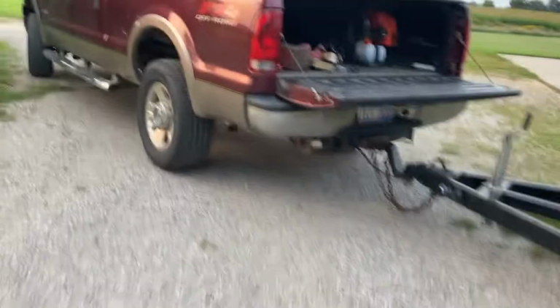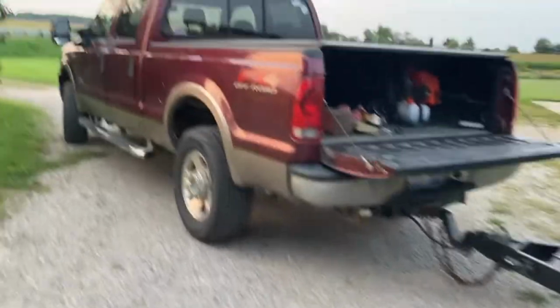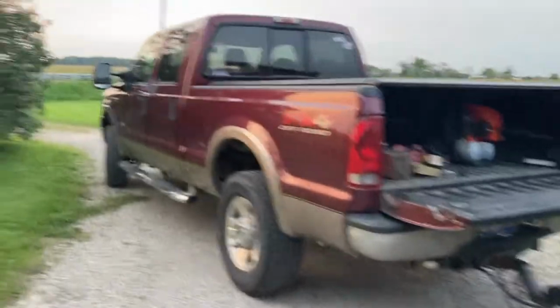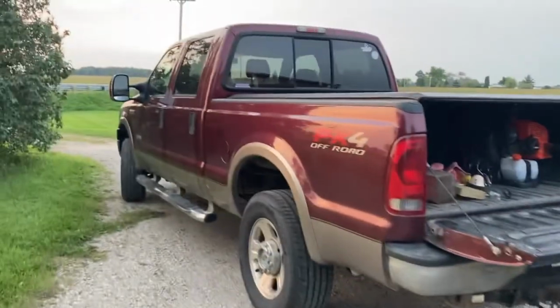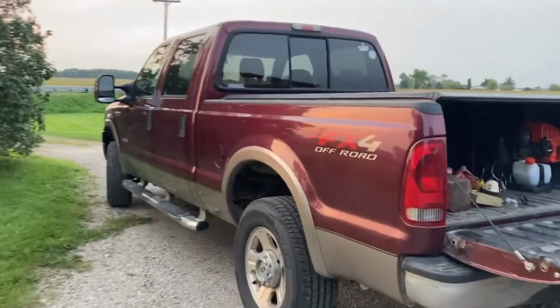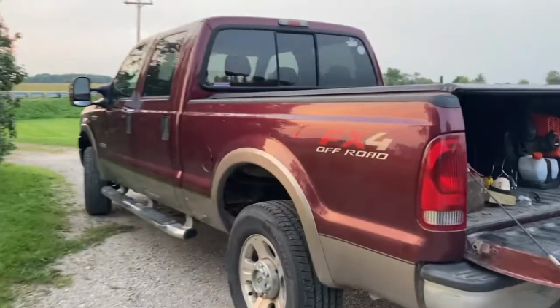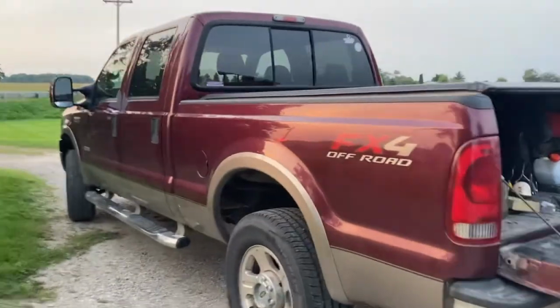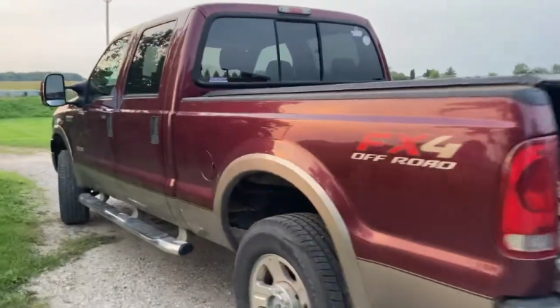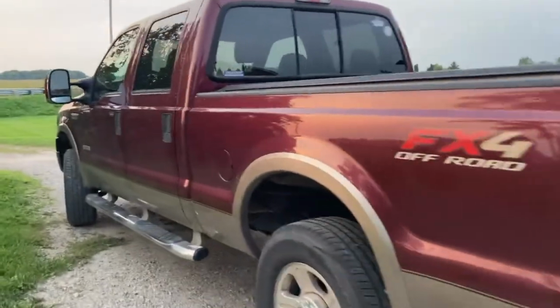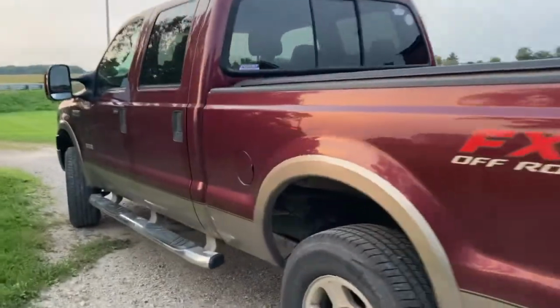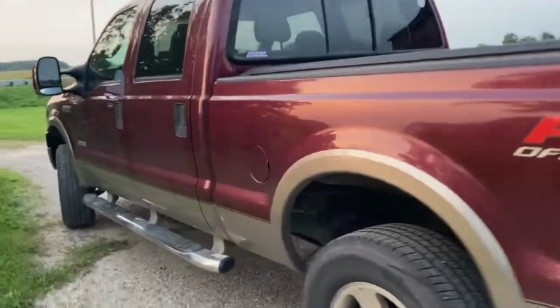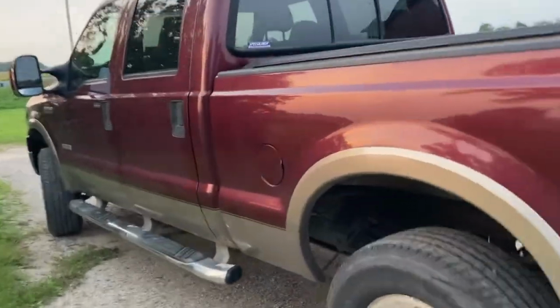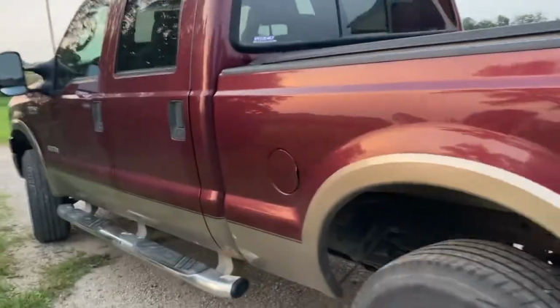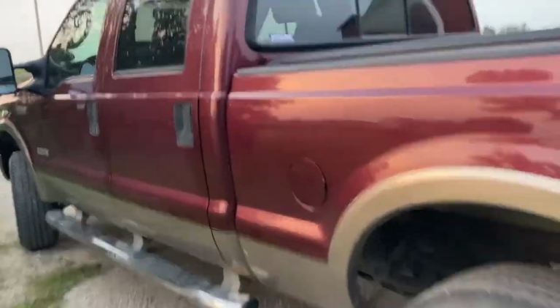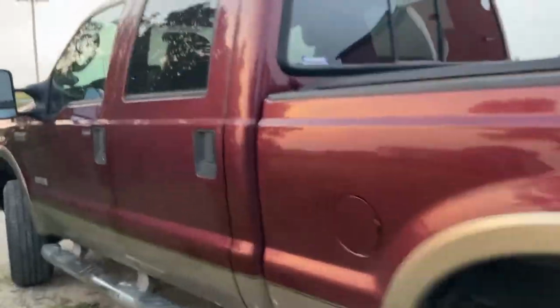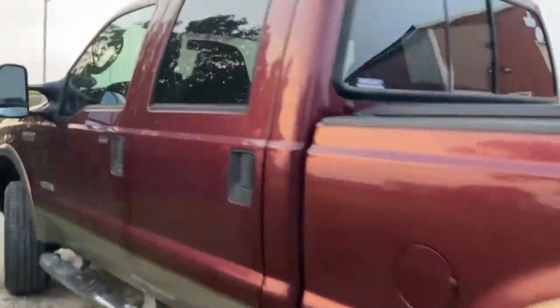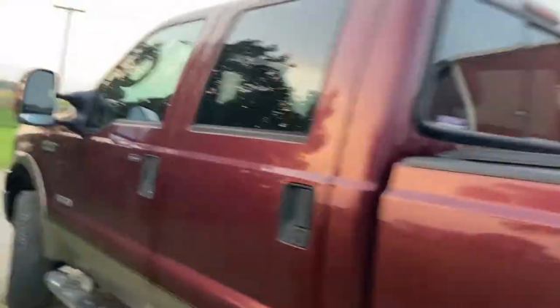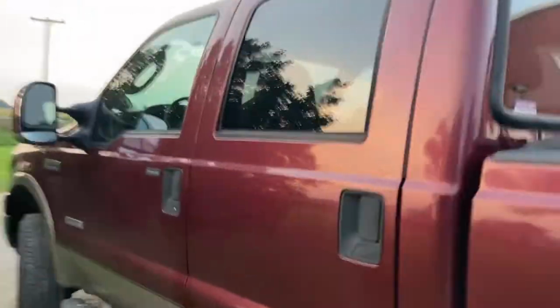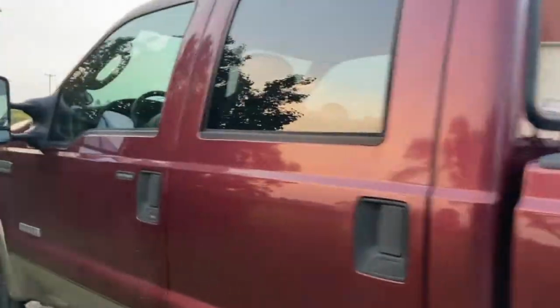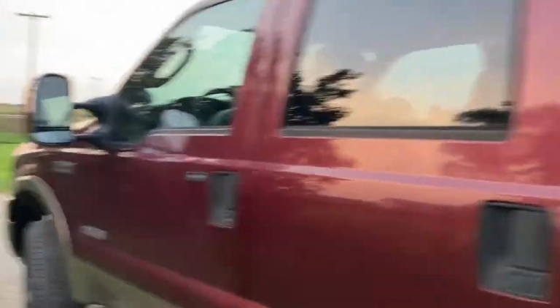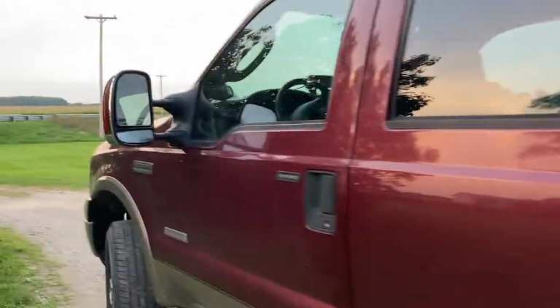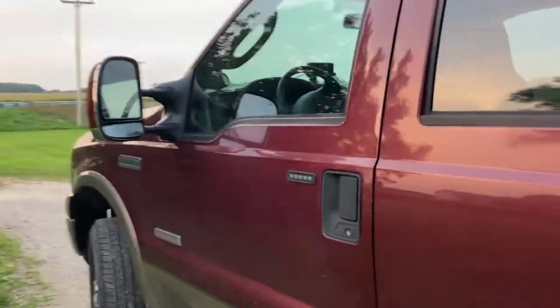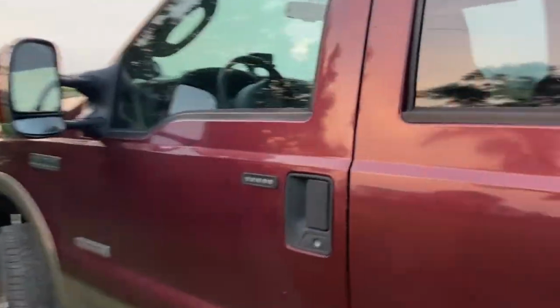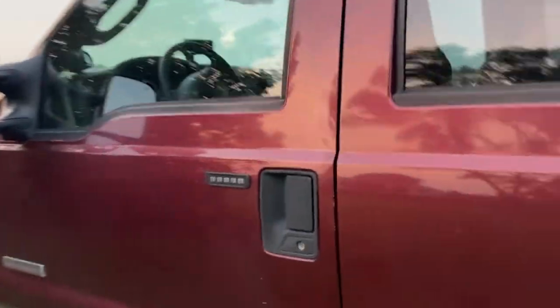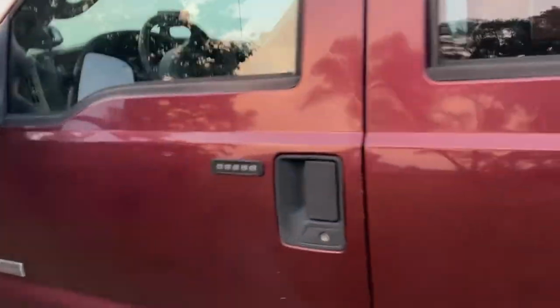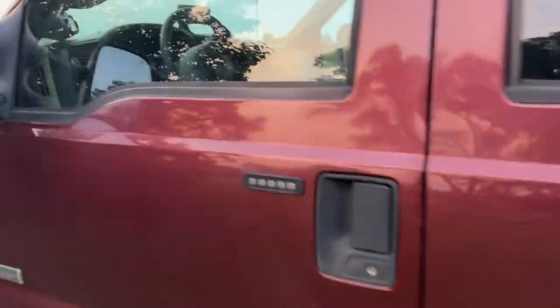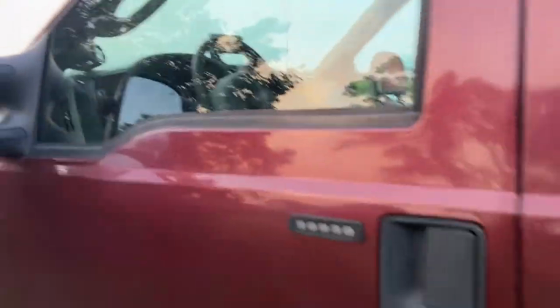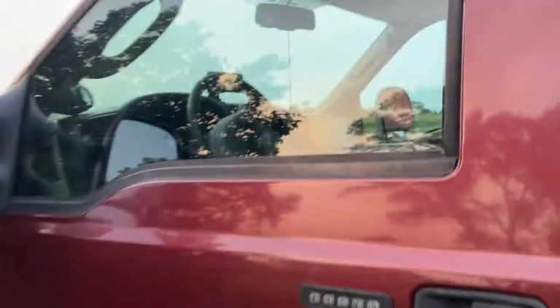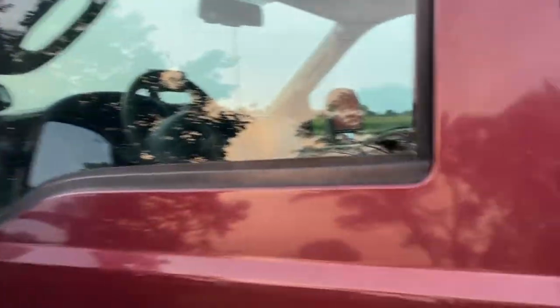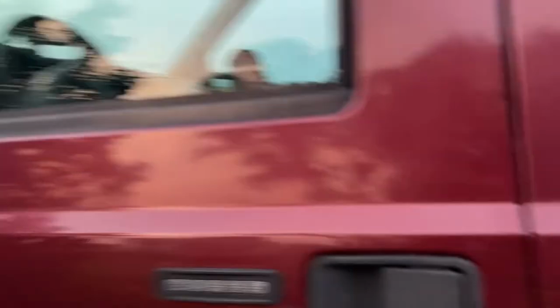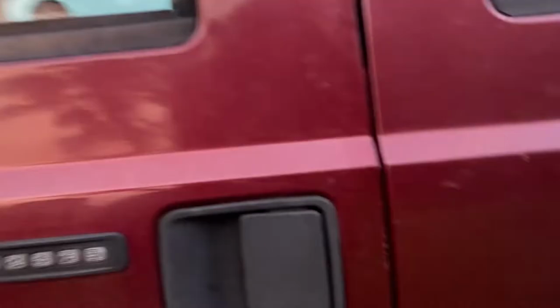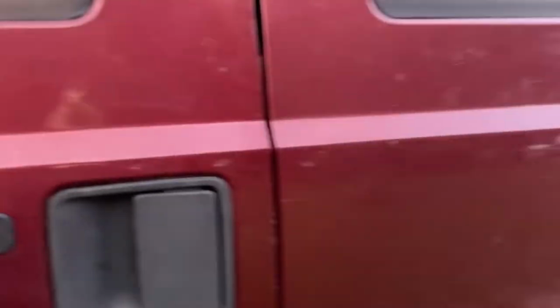Hi guys, so I did promise a truck tour. This is the 2006 F-350 Powerstroke Turbo Diesel.